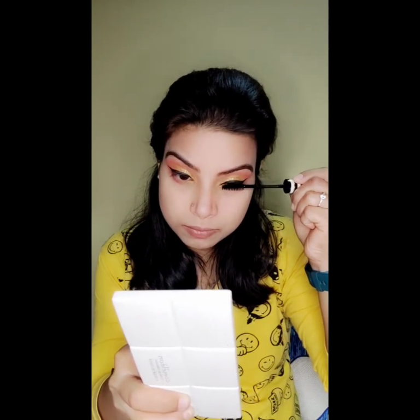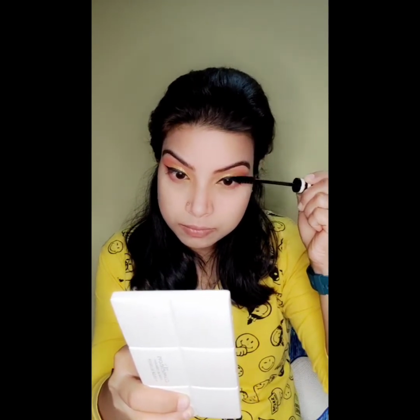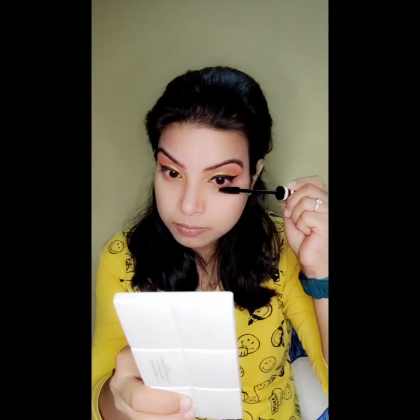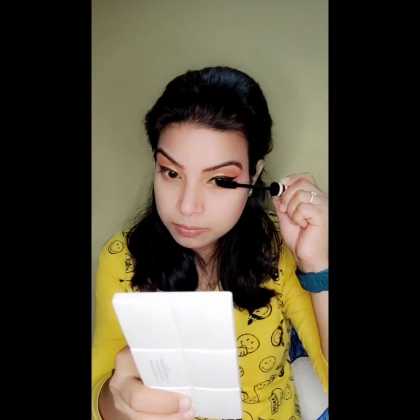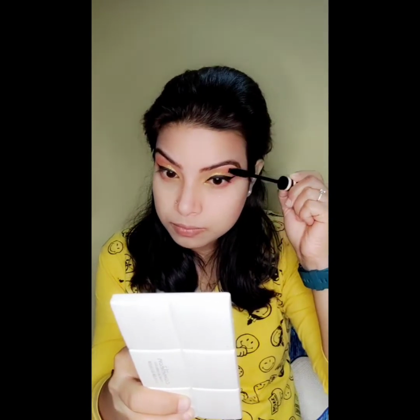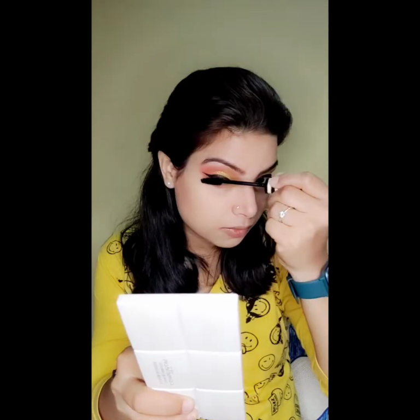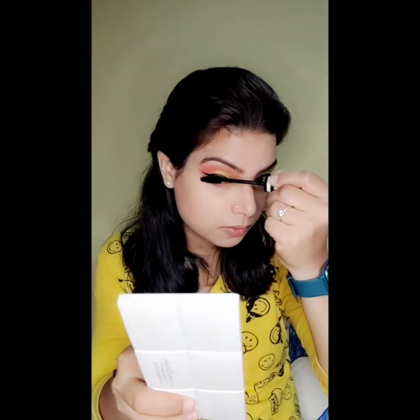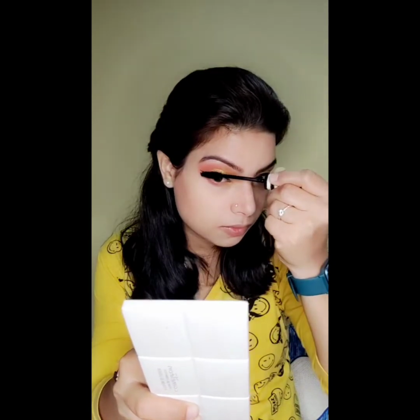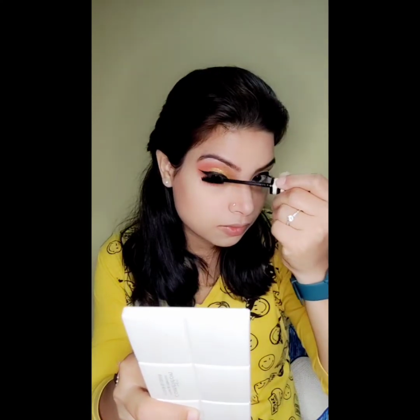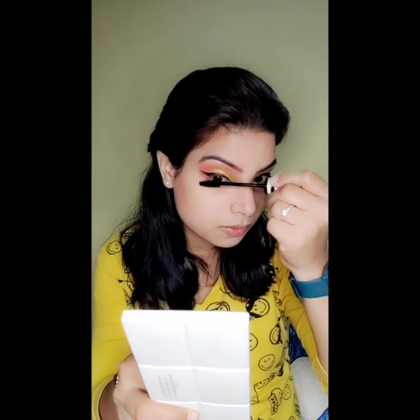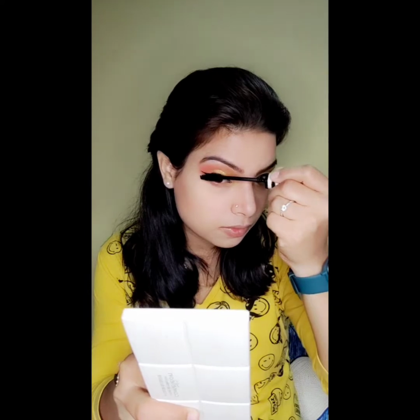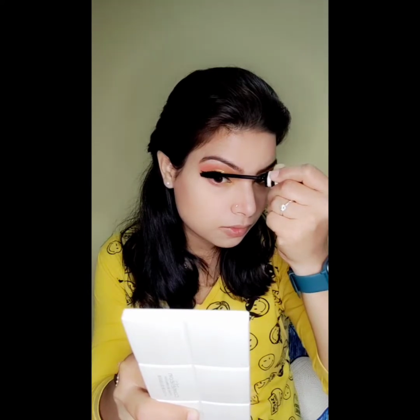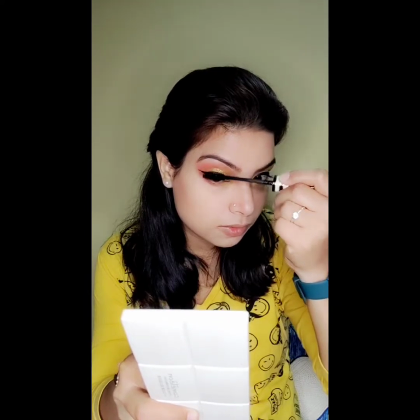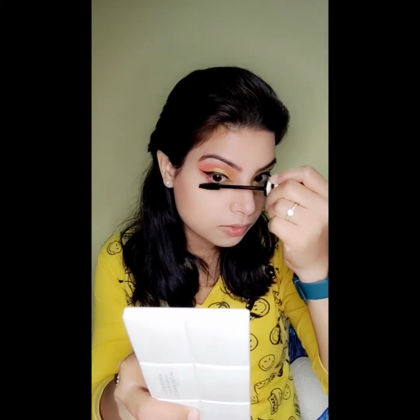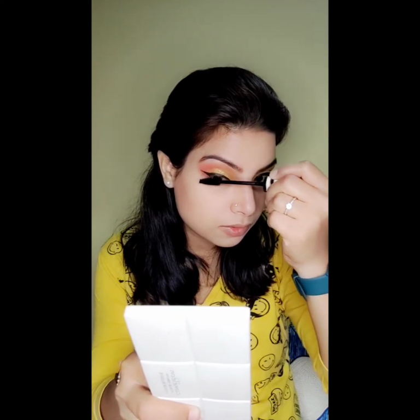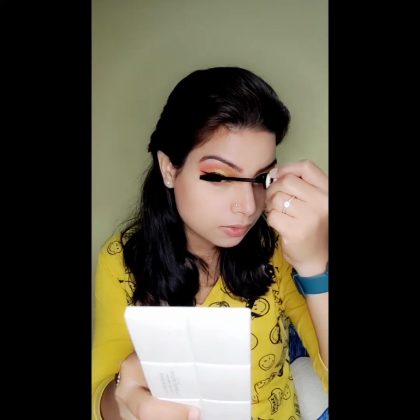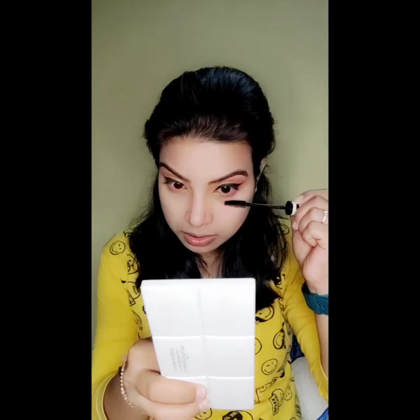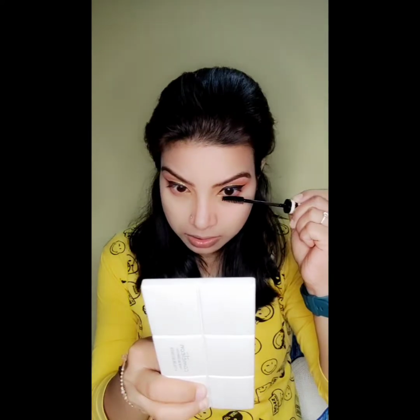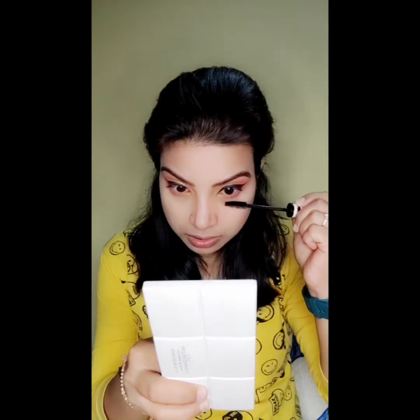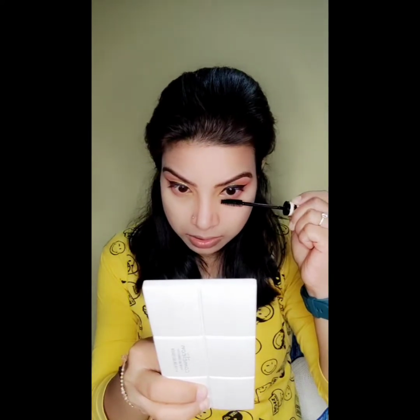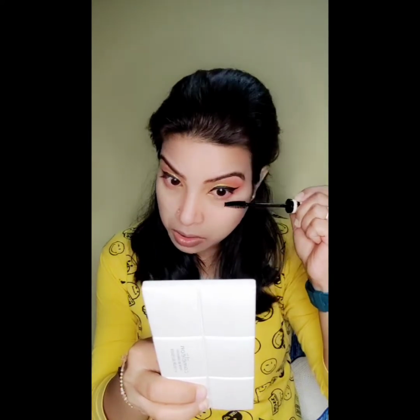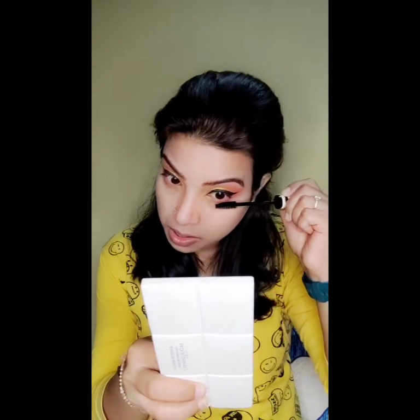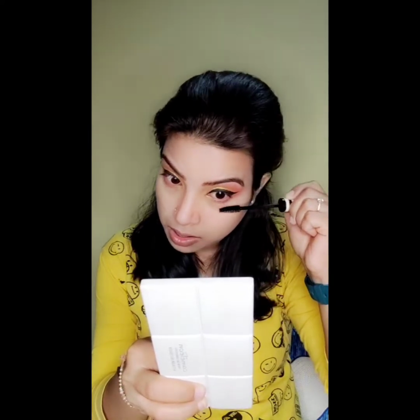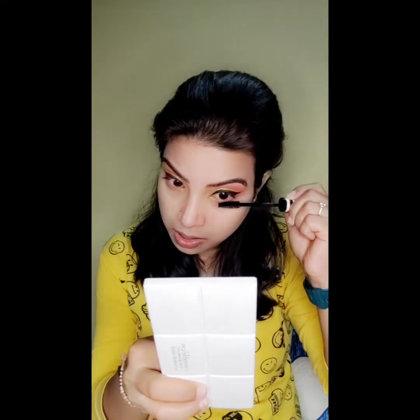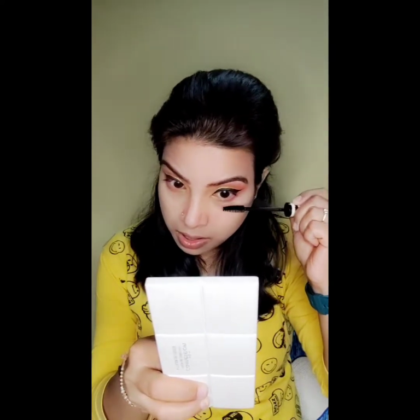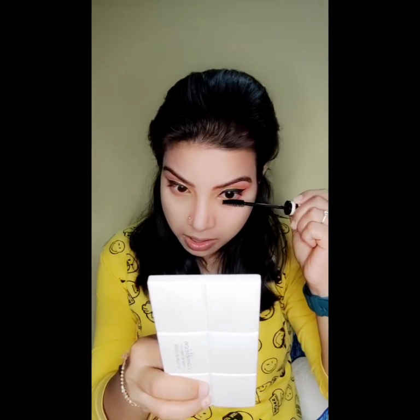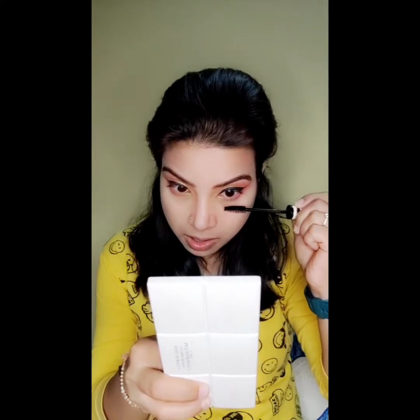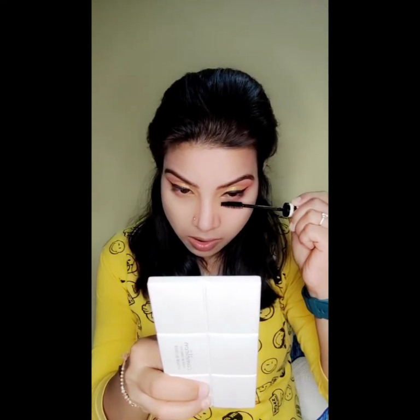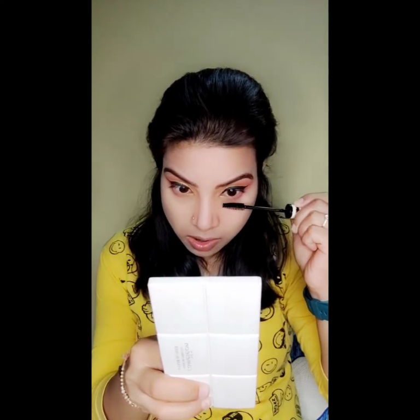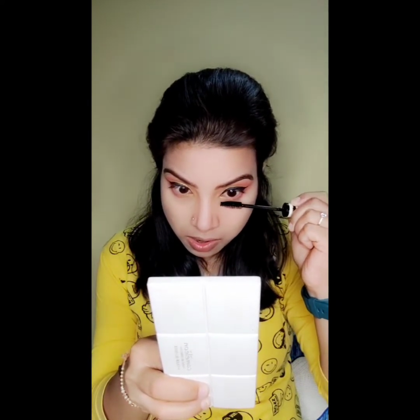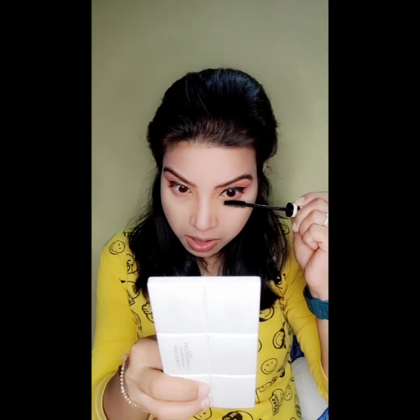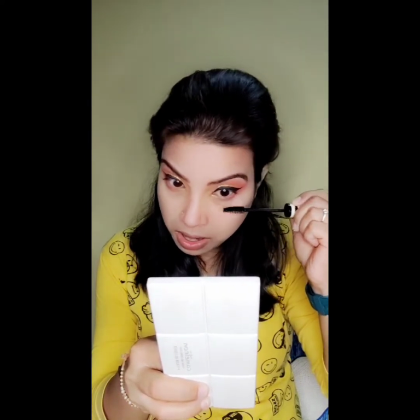My eyebrows are done. I have applied Blue Heaven black eyeliner. If you want to use false lashes, you can add them here. Now I am going to apply blush.